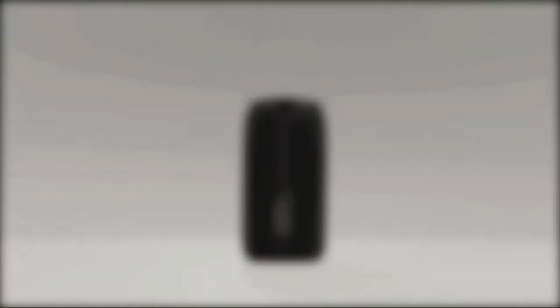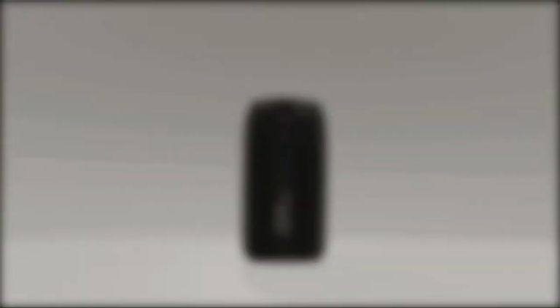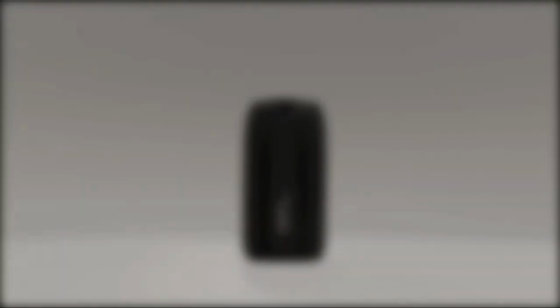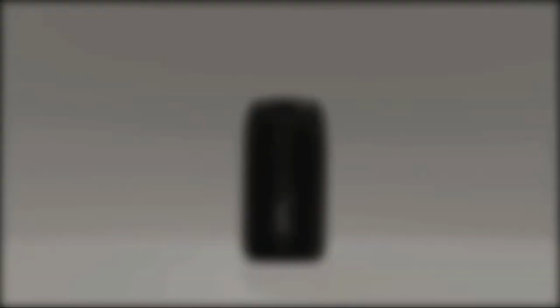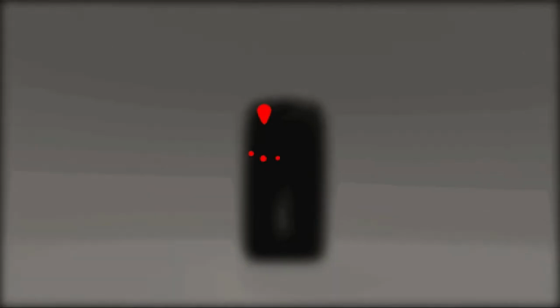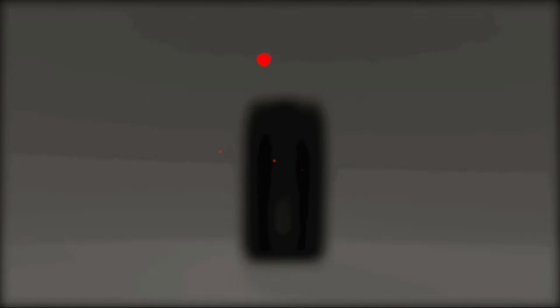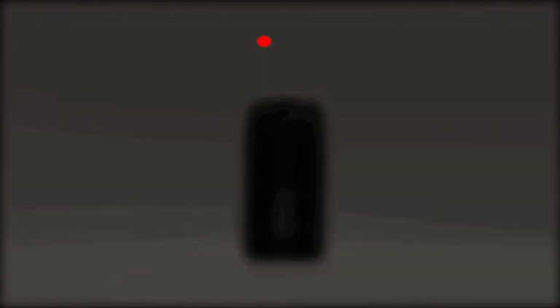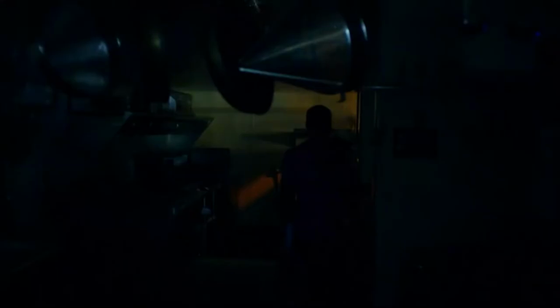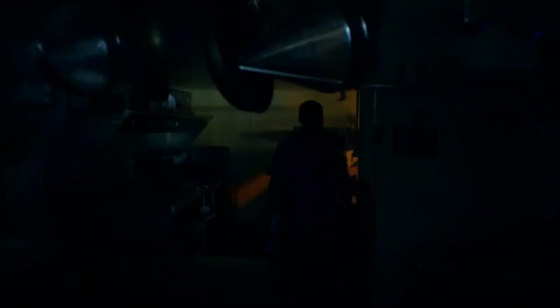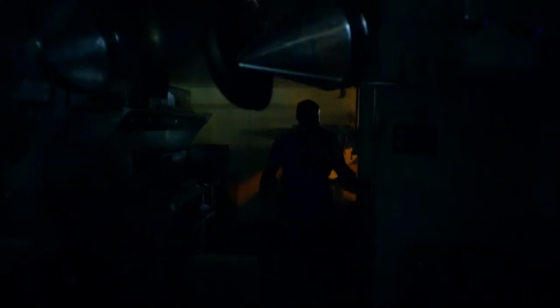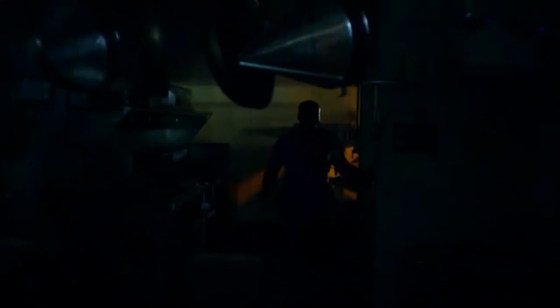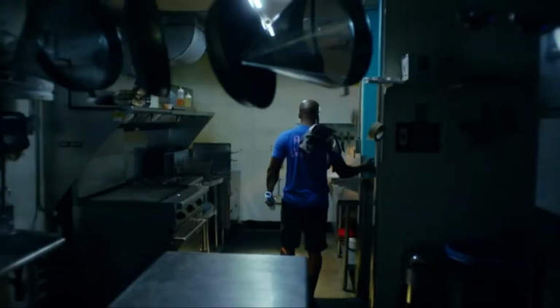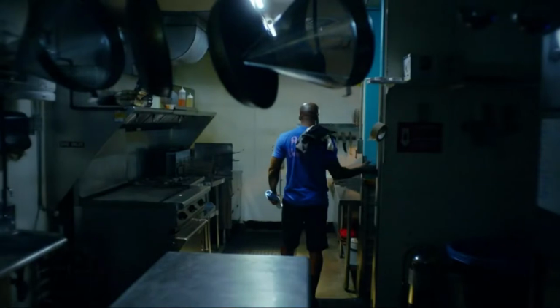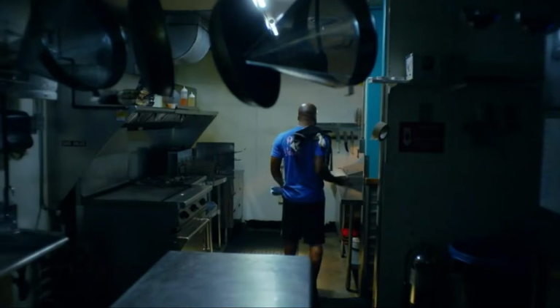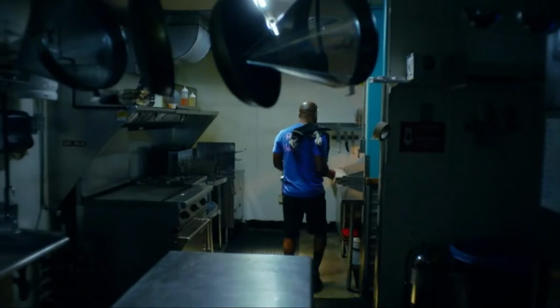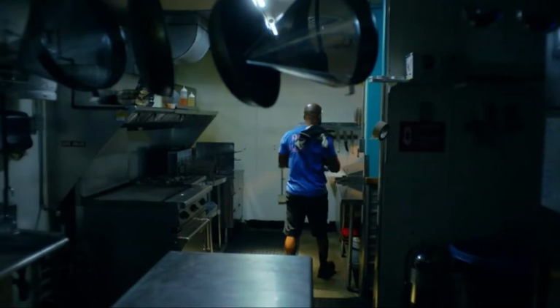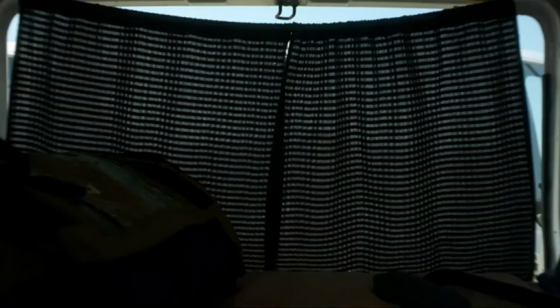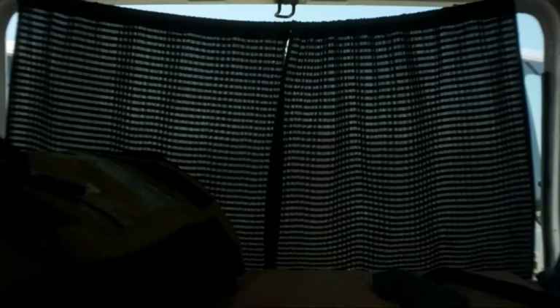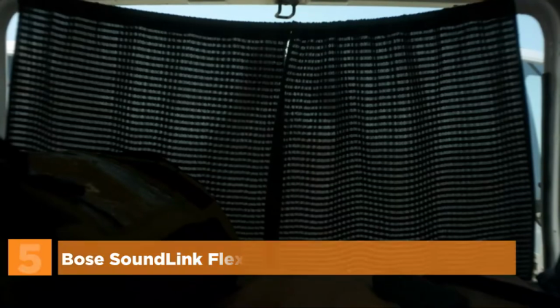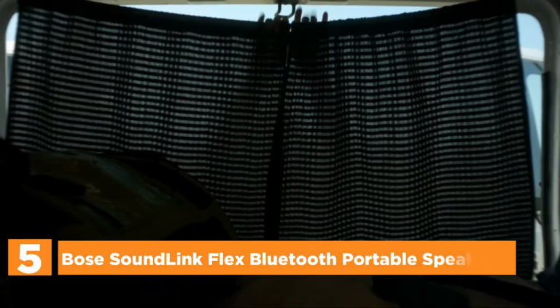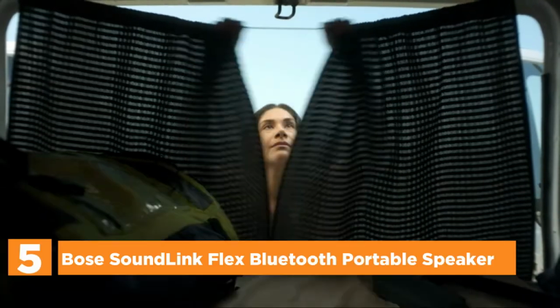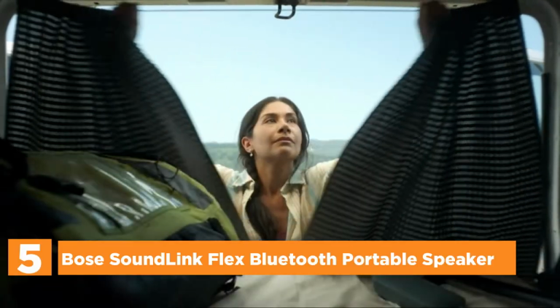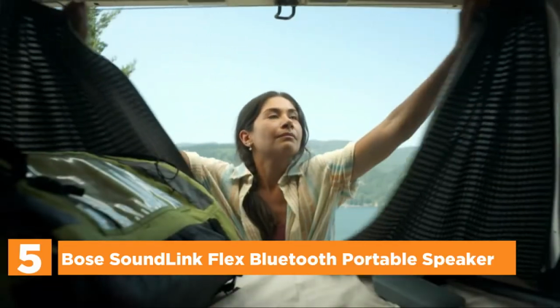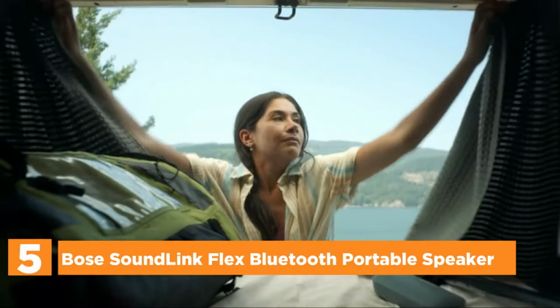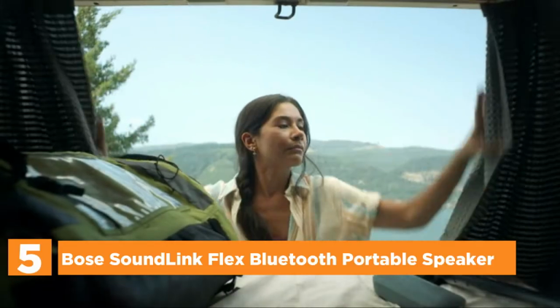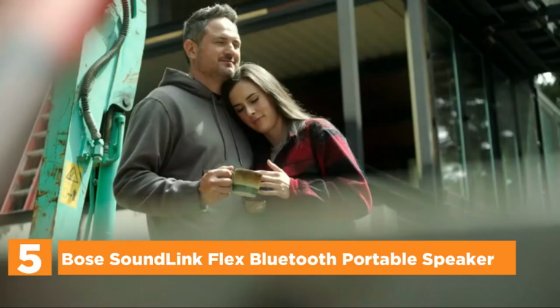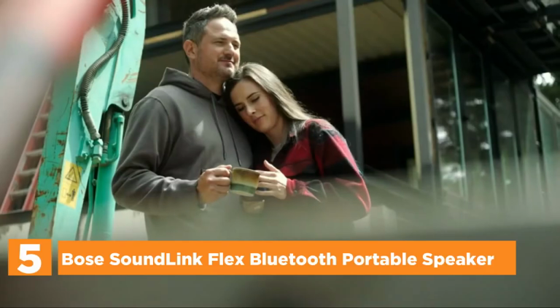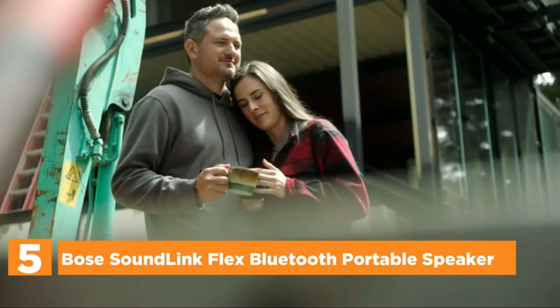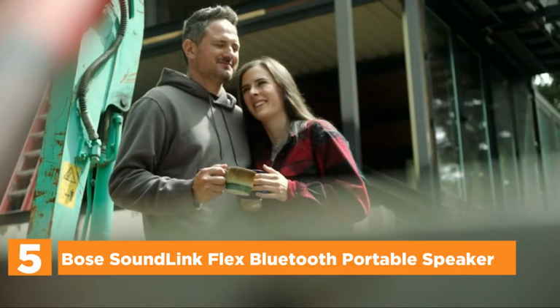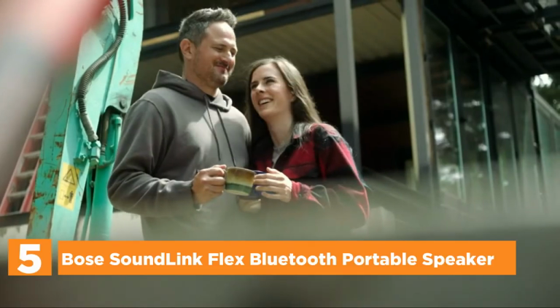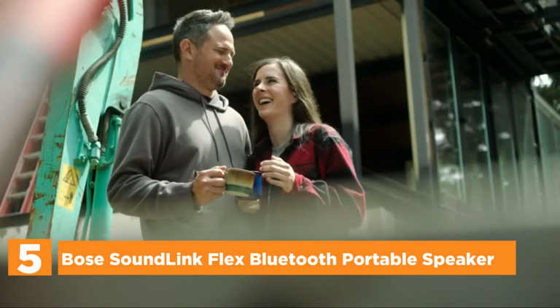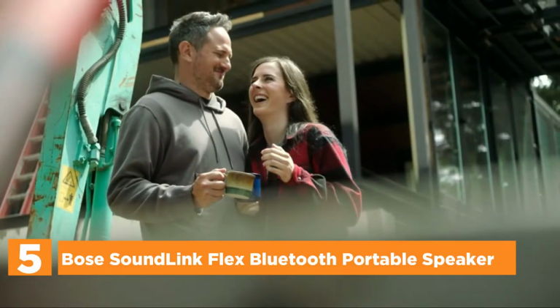Let's get started. Starting off our list at number 5, the Bose SoundLink Flex Bluetooth Portable Speaker.